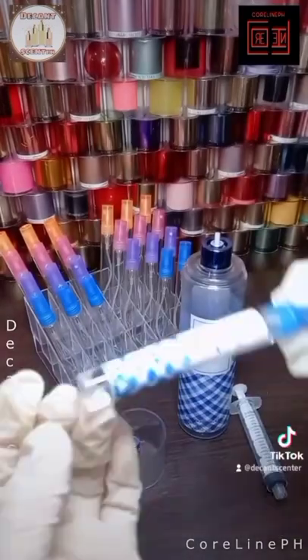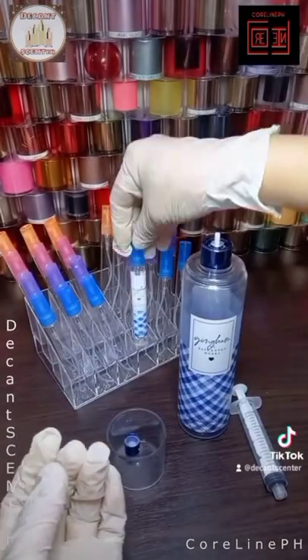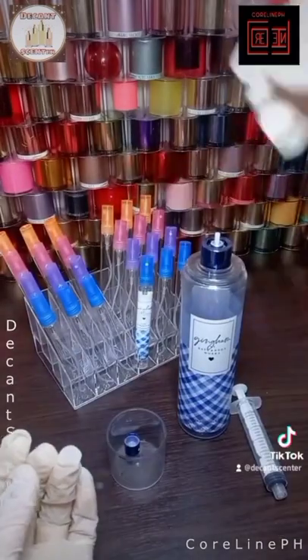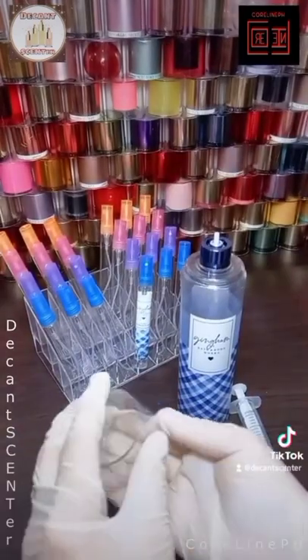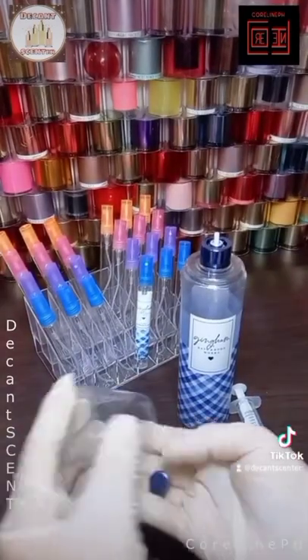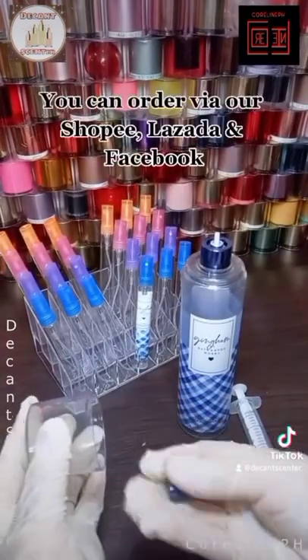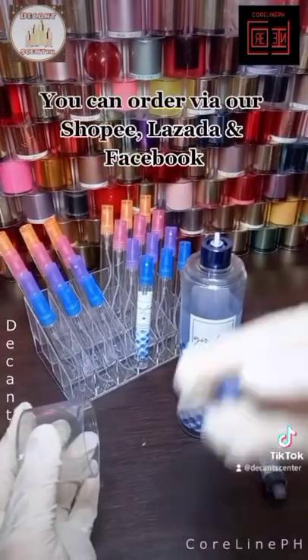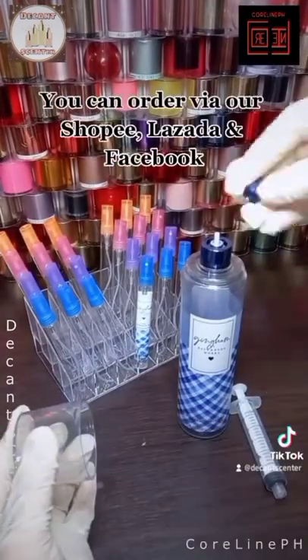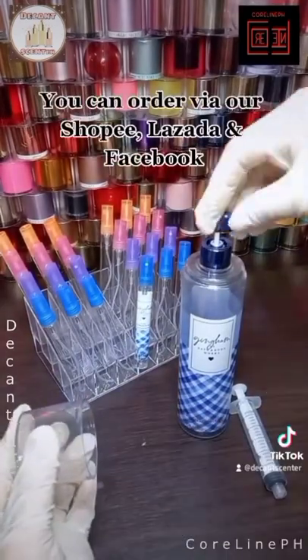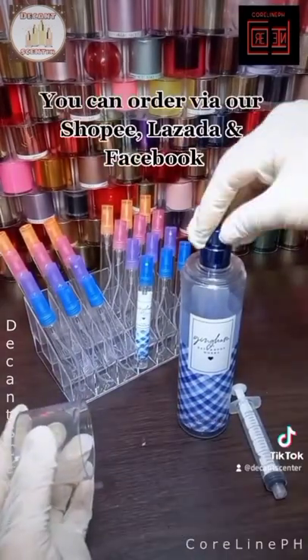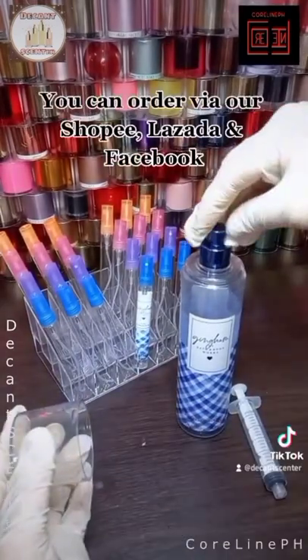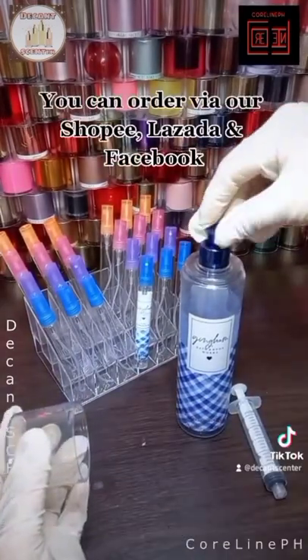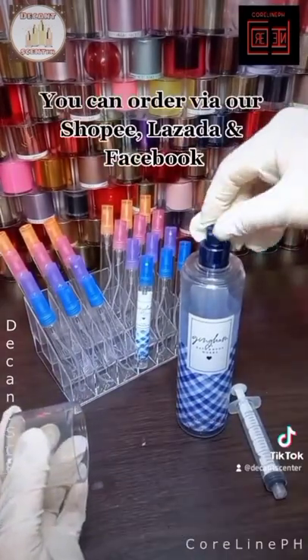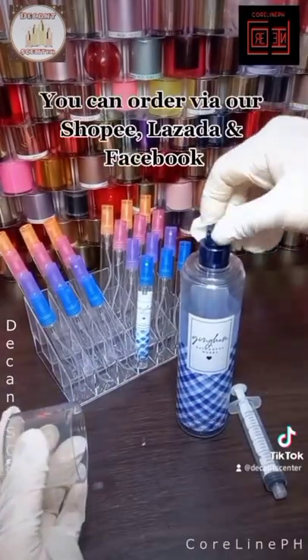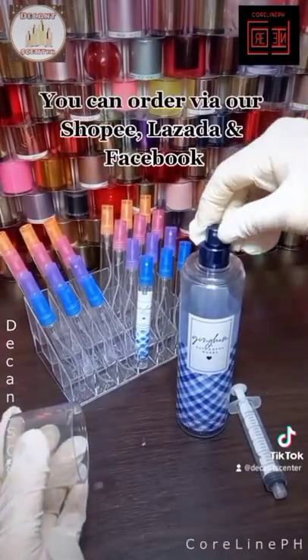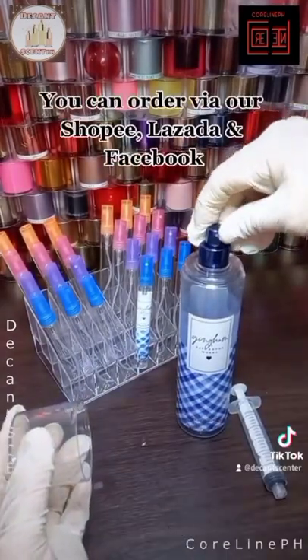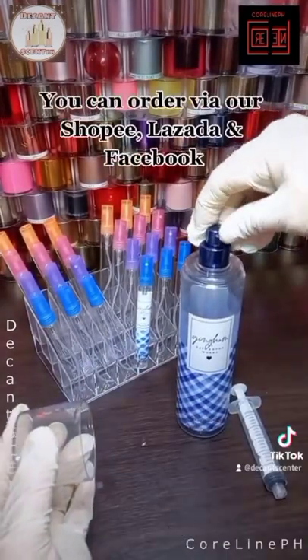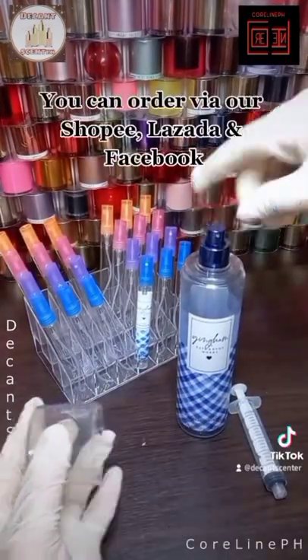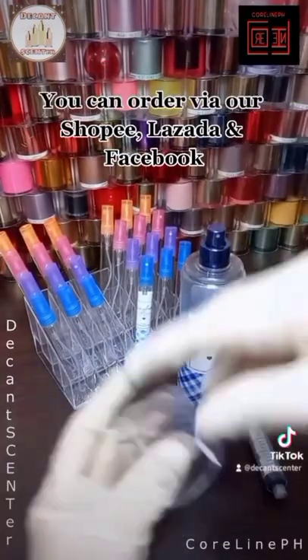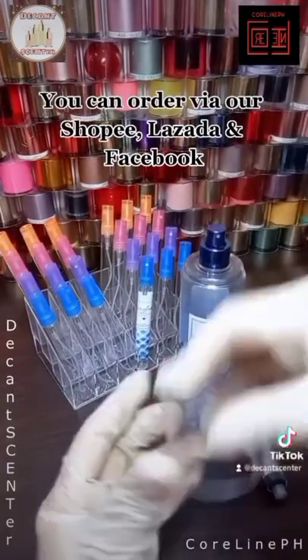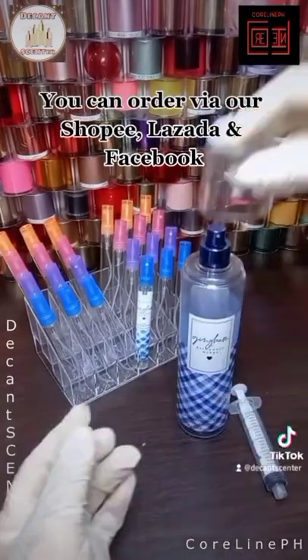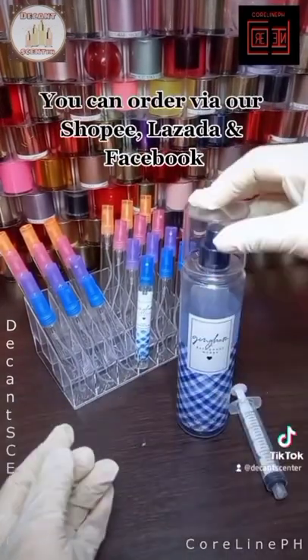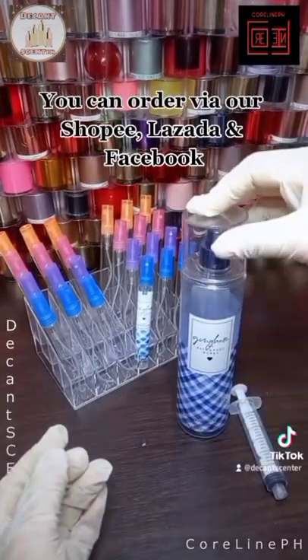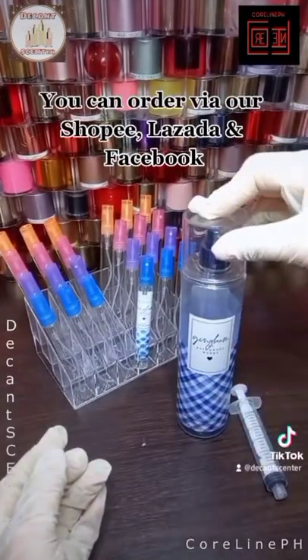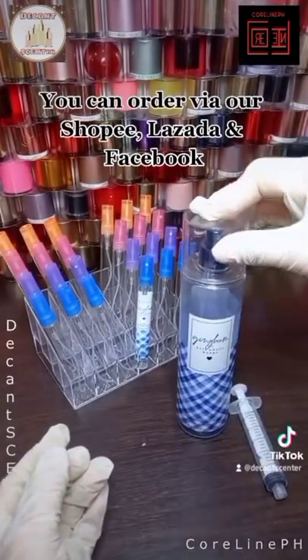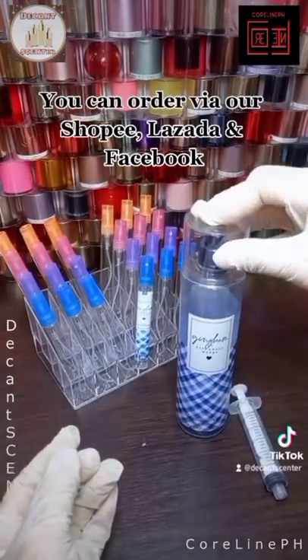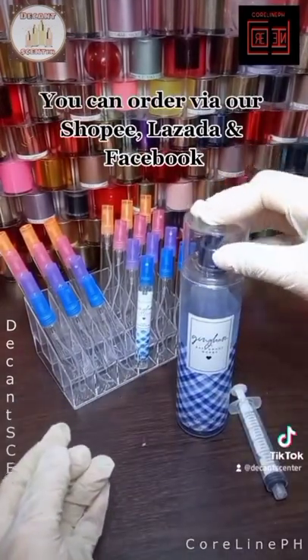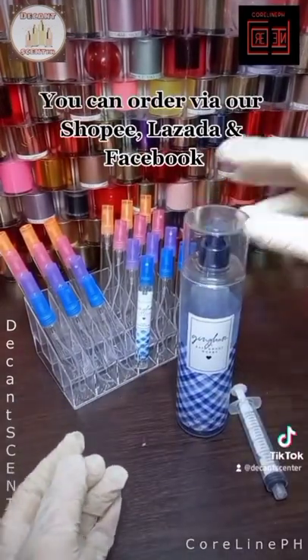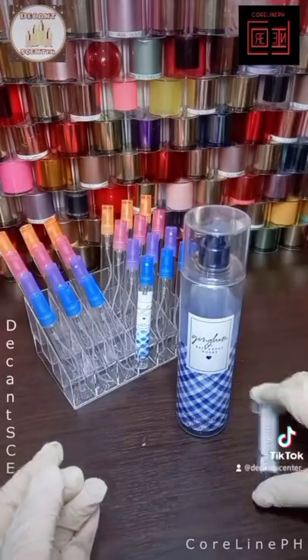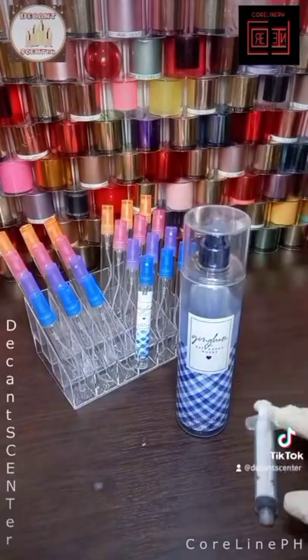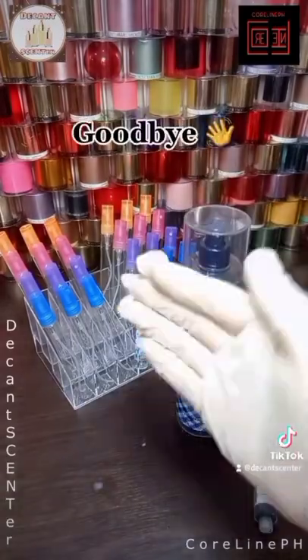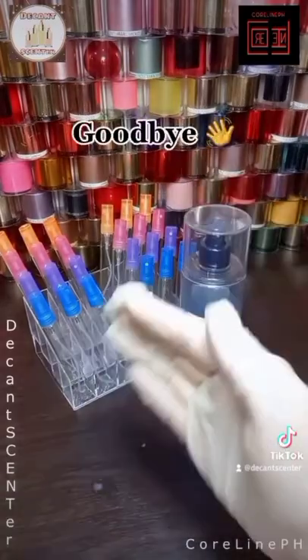You can order via our Shopee, Lazada and Facebook. Goodbye.